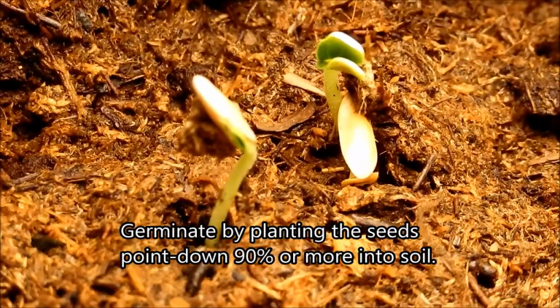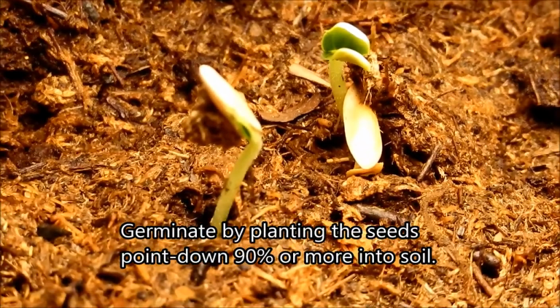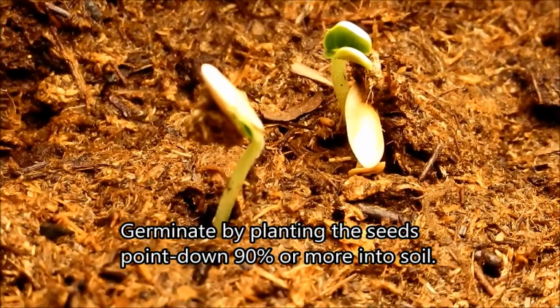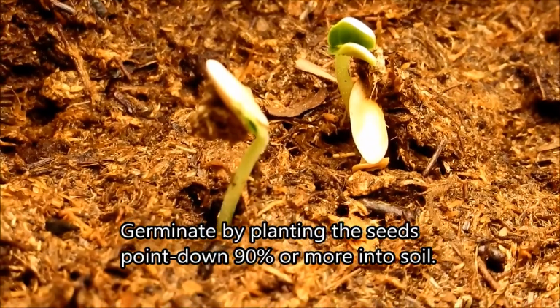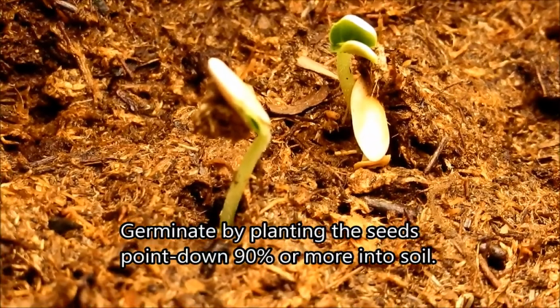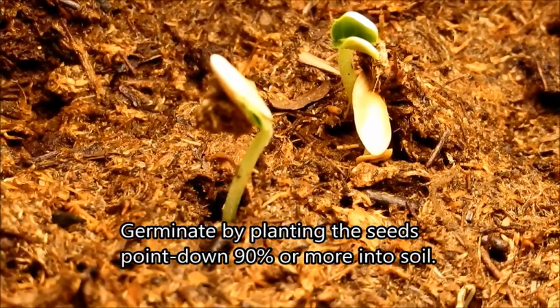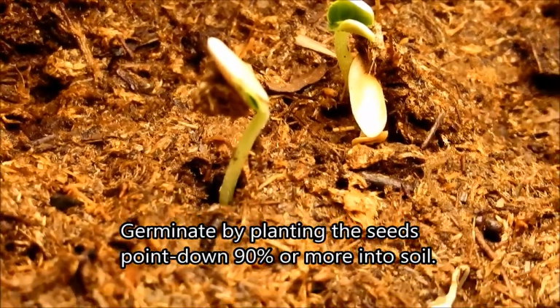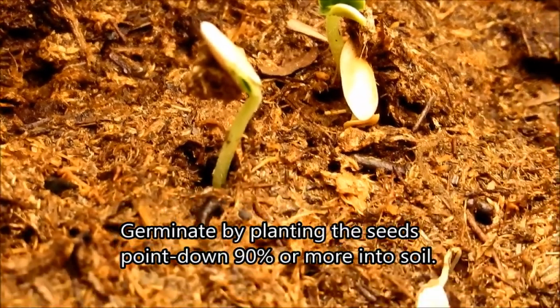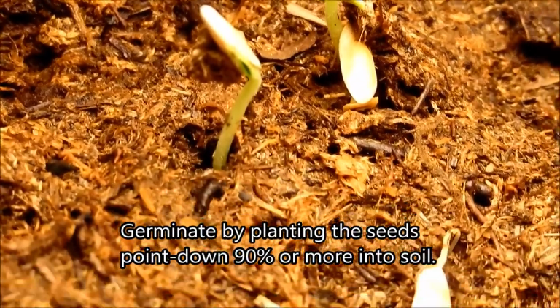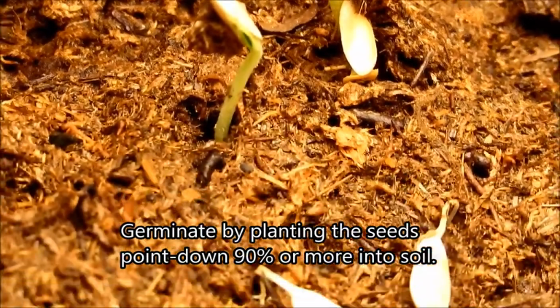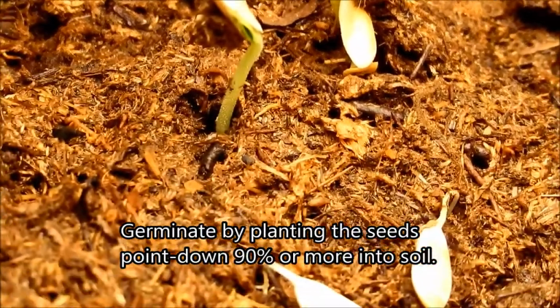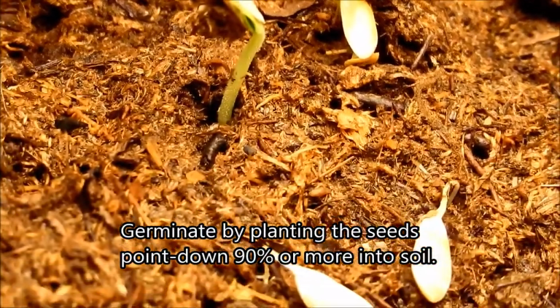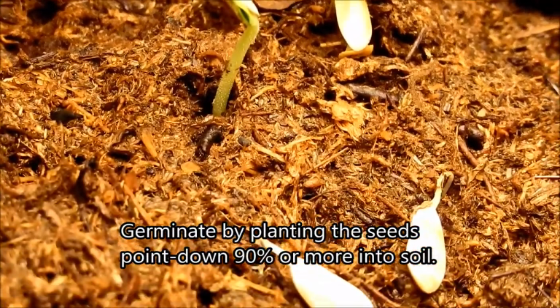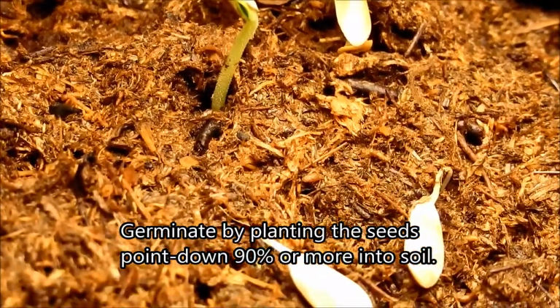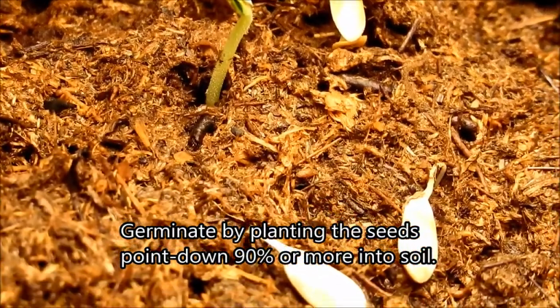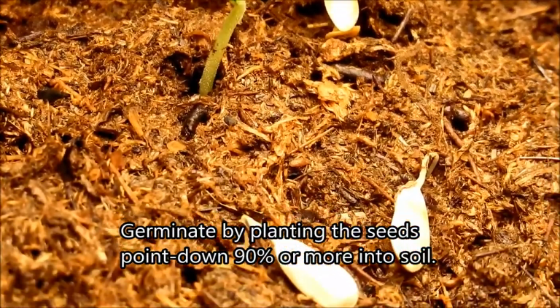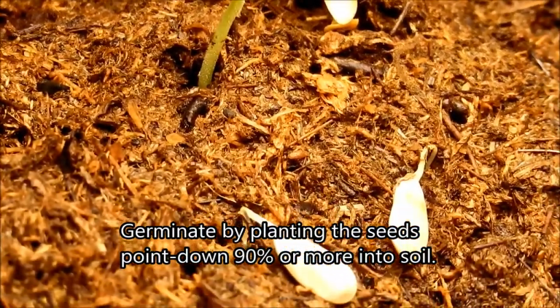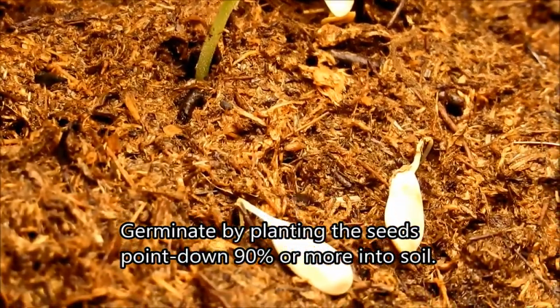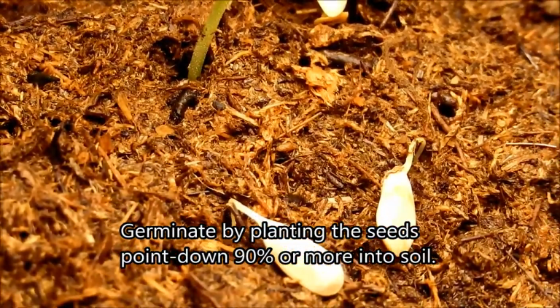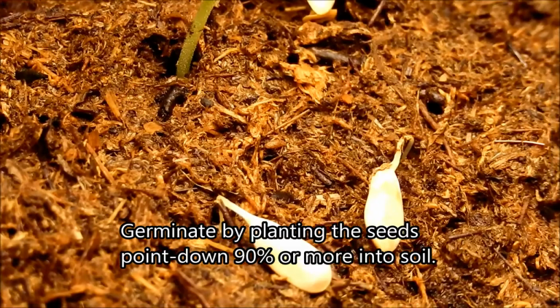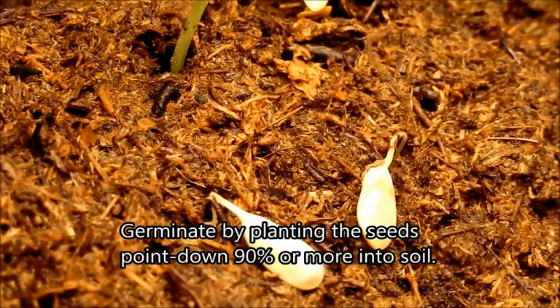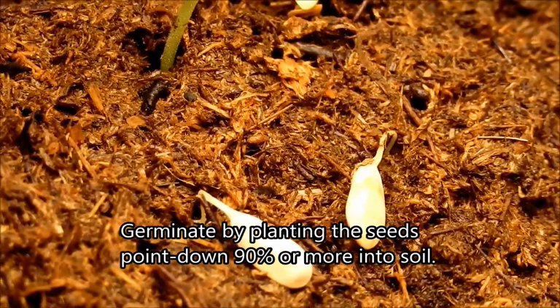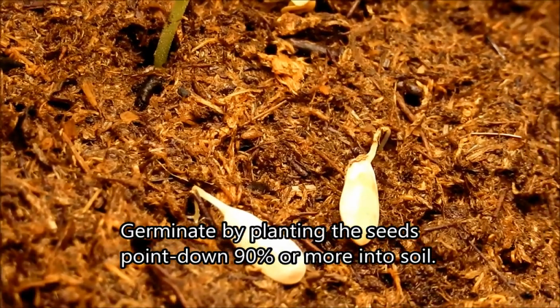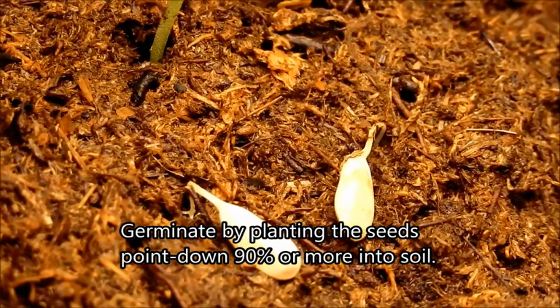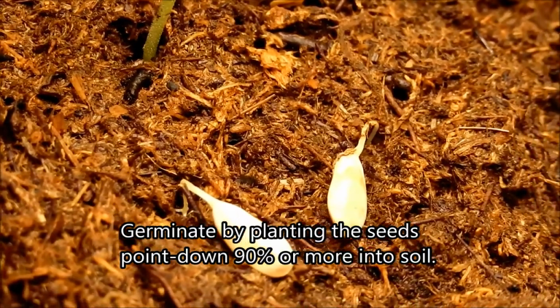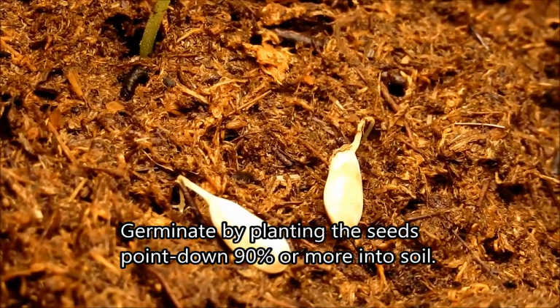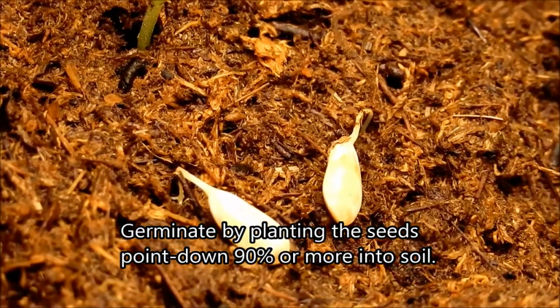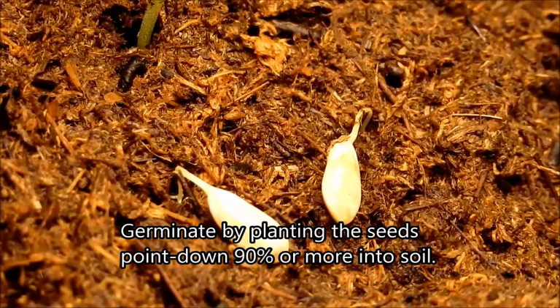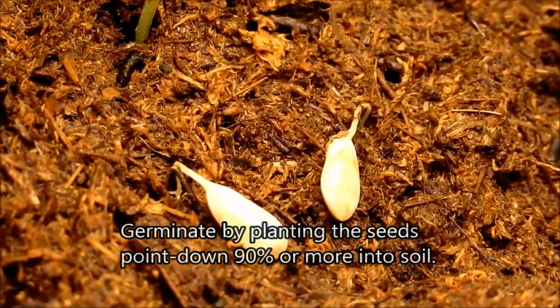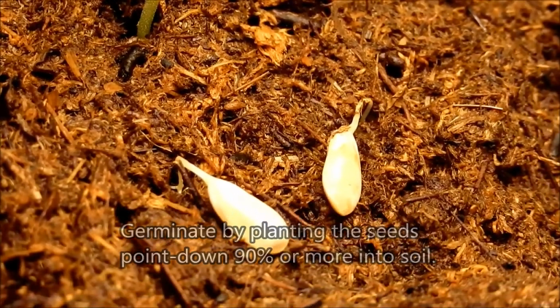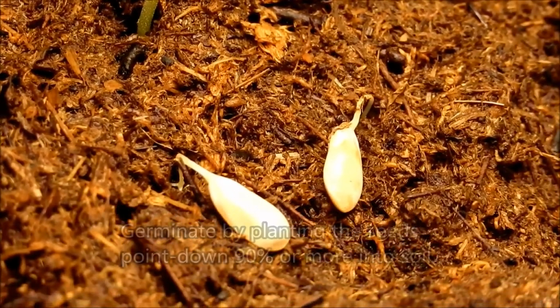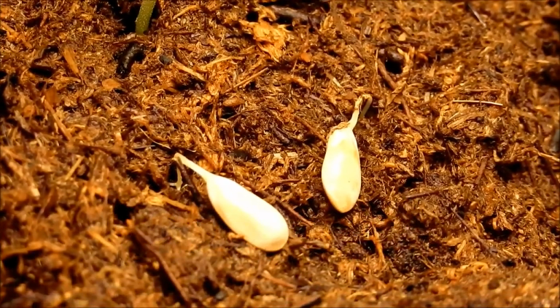Based on all the evidence, I would have to say this is by far the best method for germinating Charongte melon.